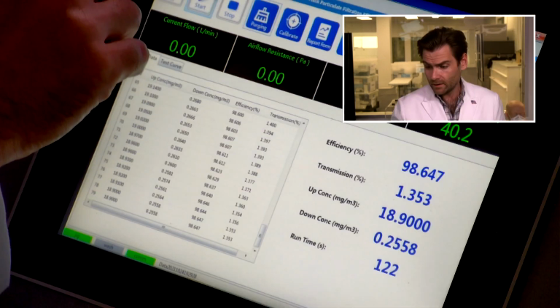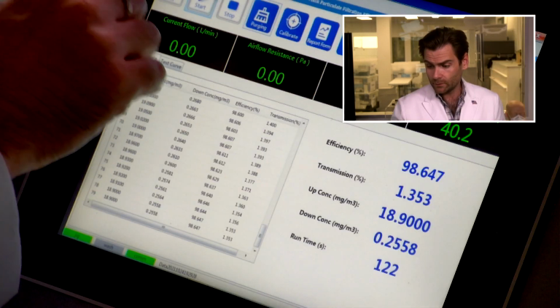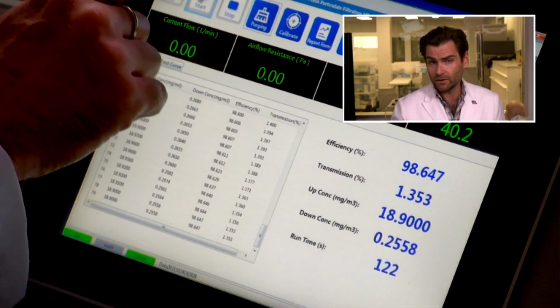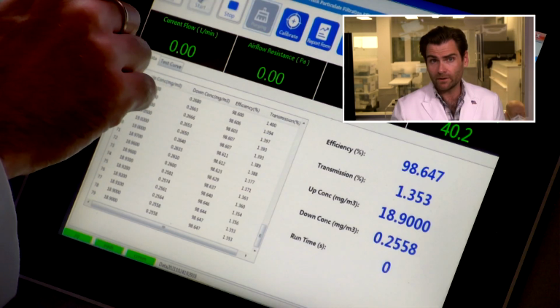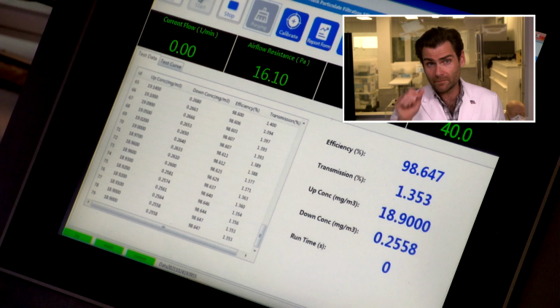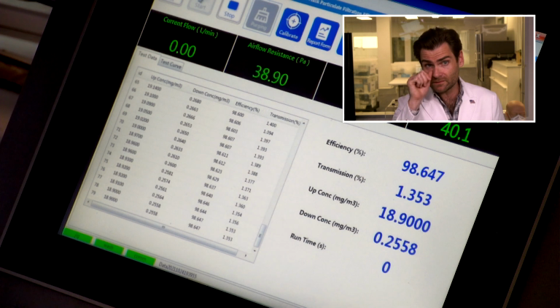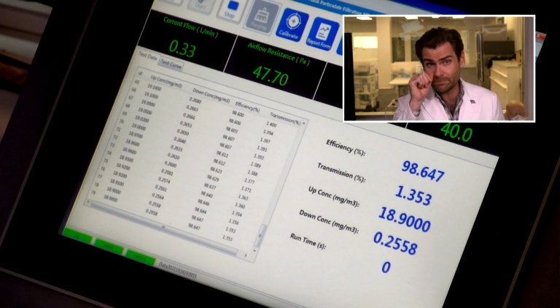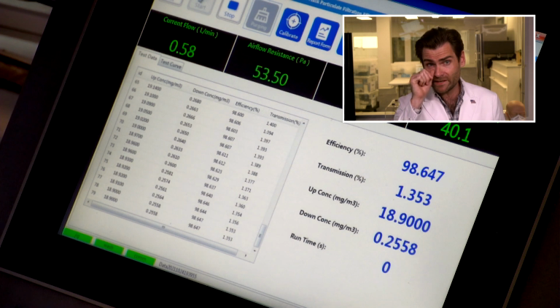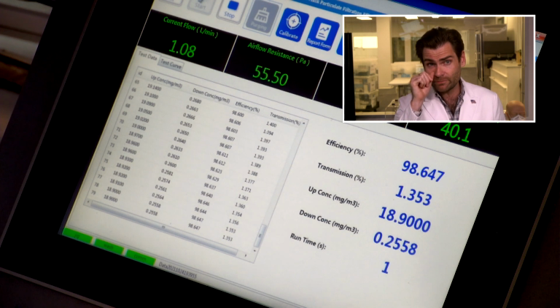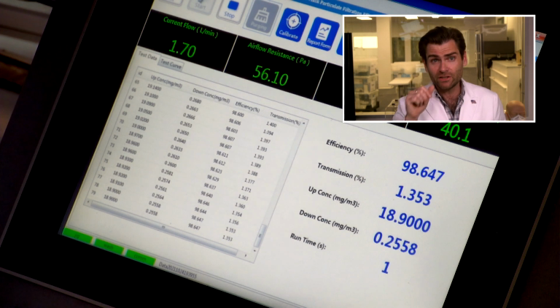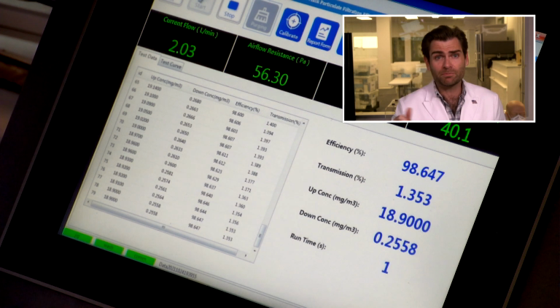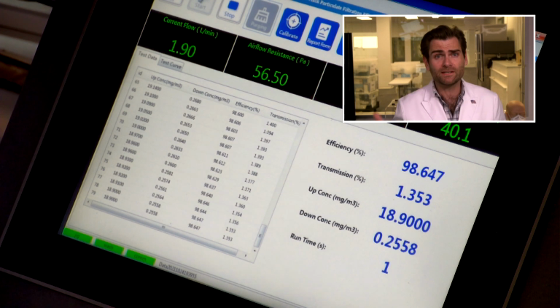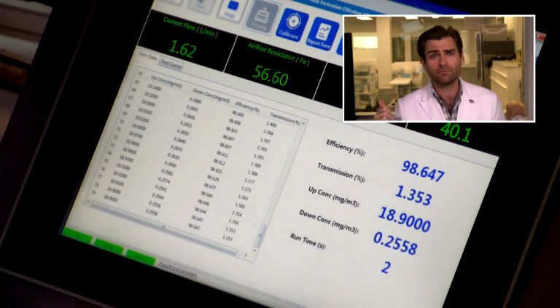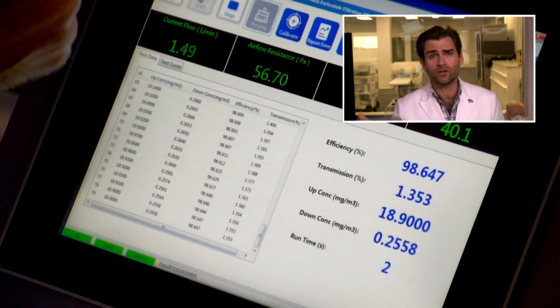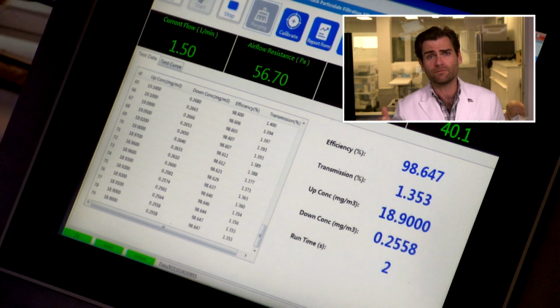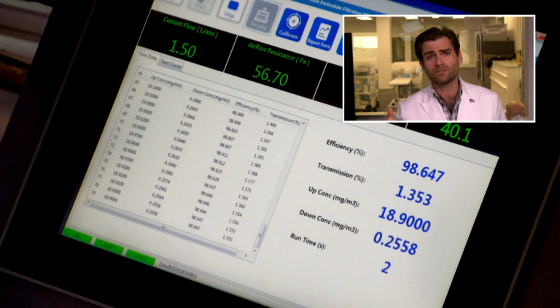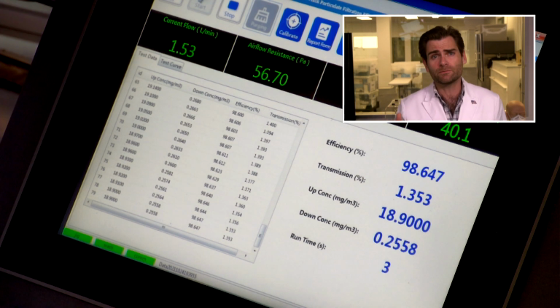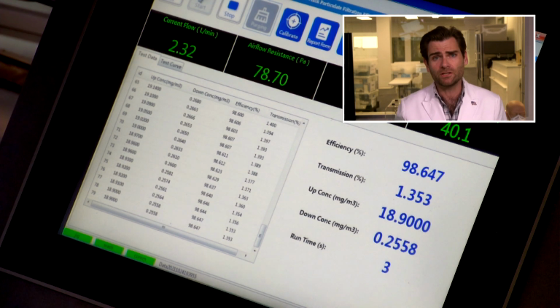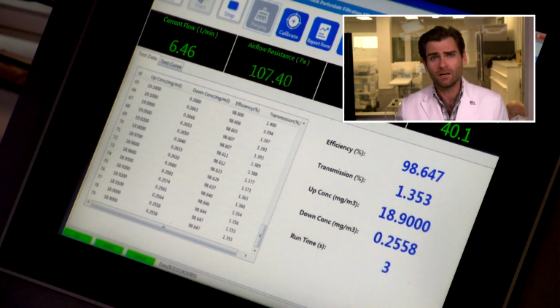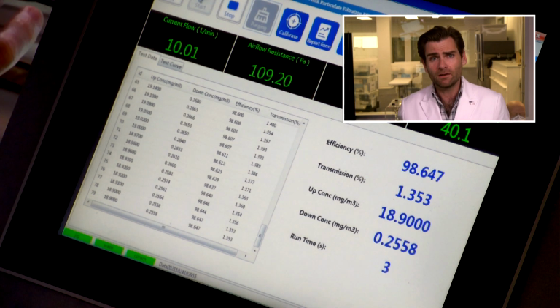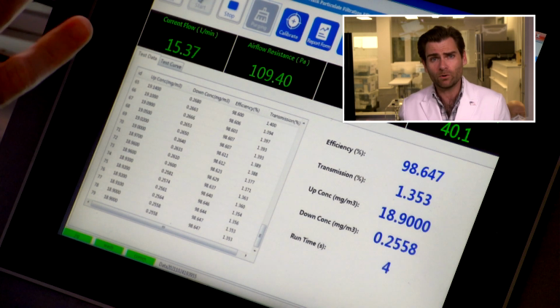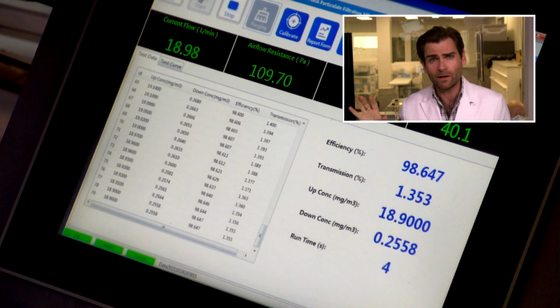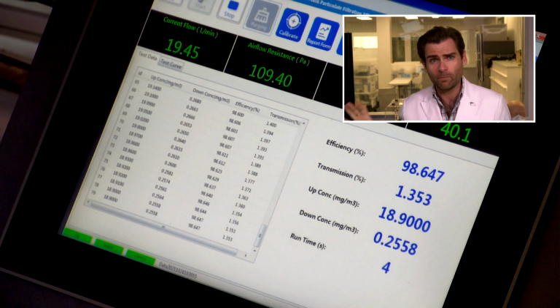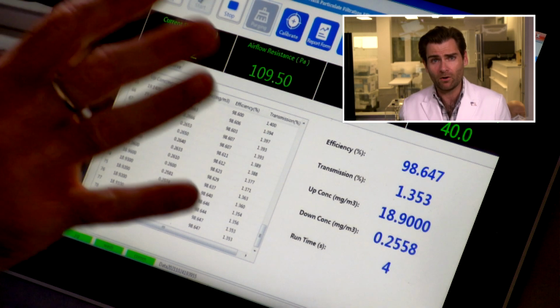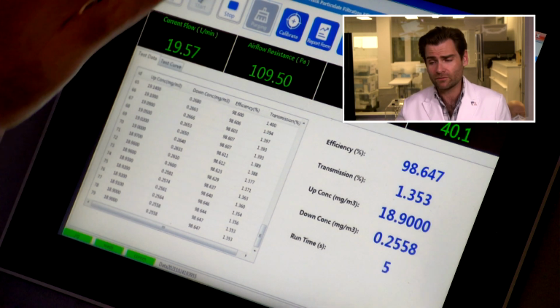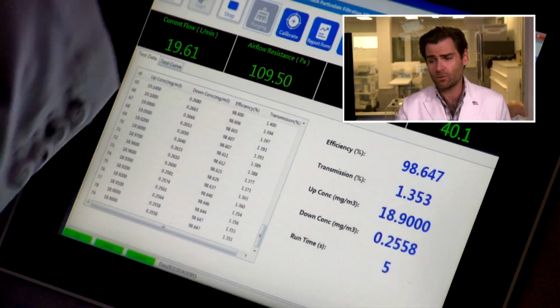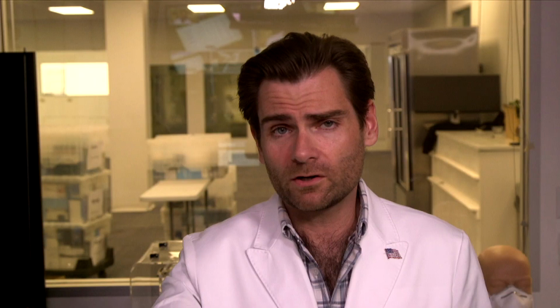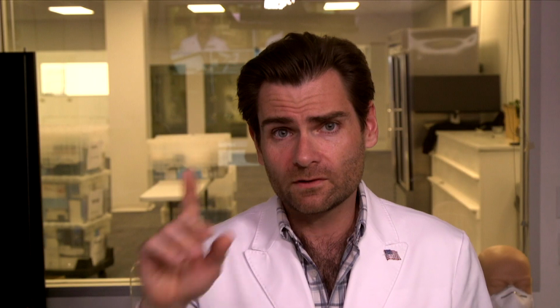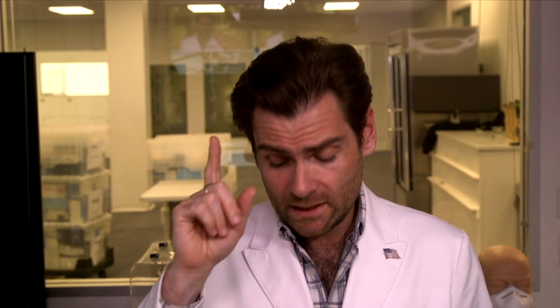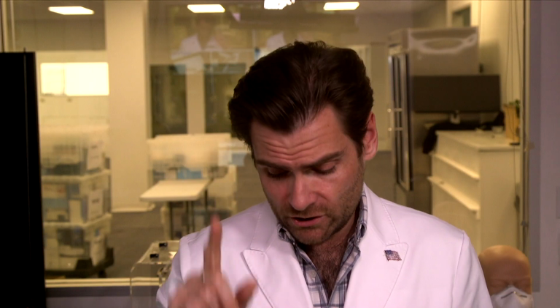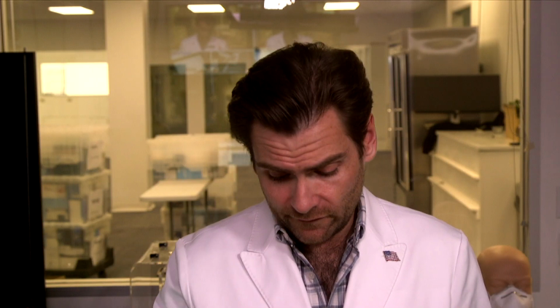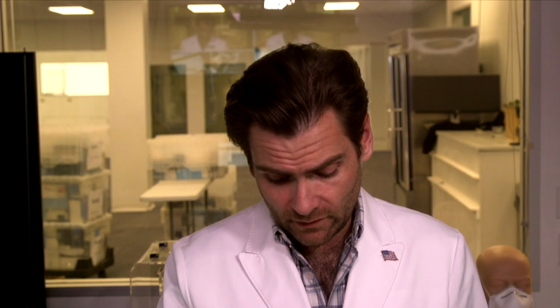And we'll let it rip. This is a PFE machine — particulate filtration efficiency machine. If you want to find out more about how this thing works, check out that link.